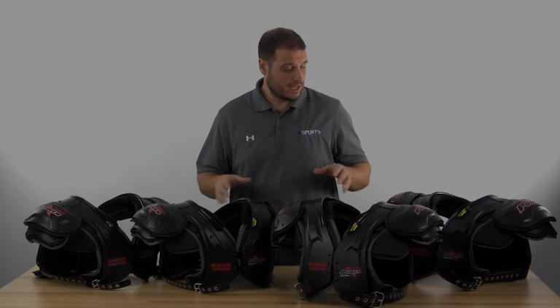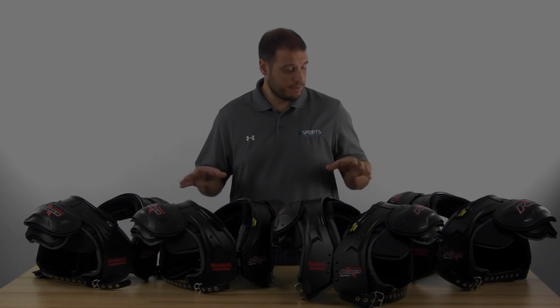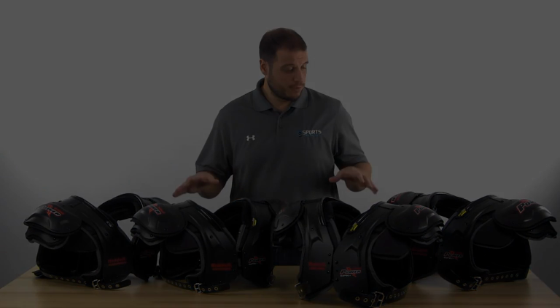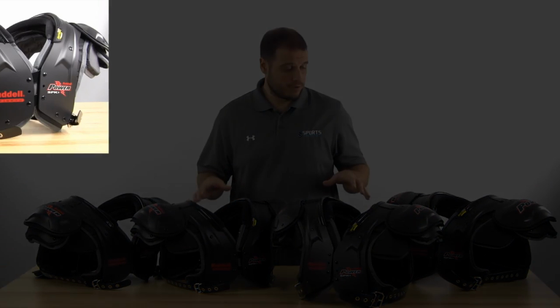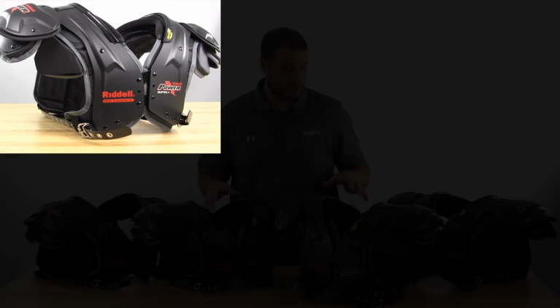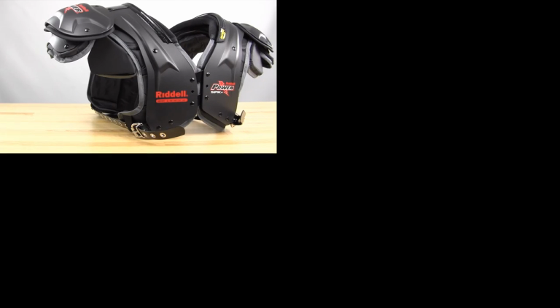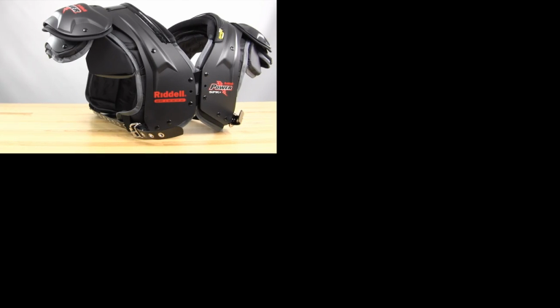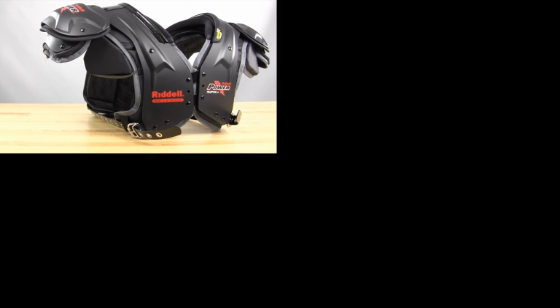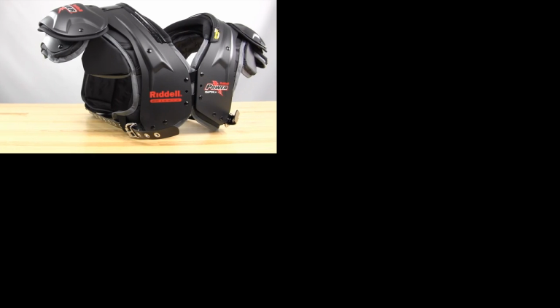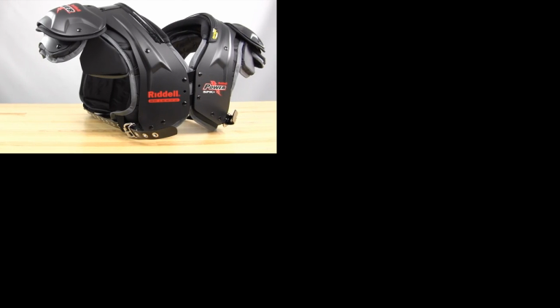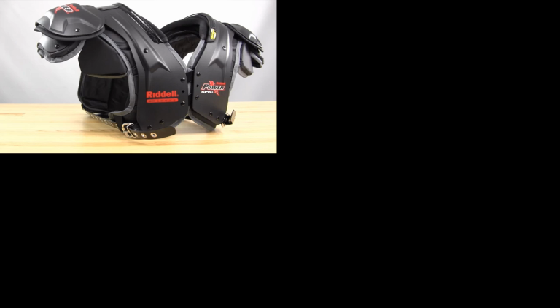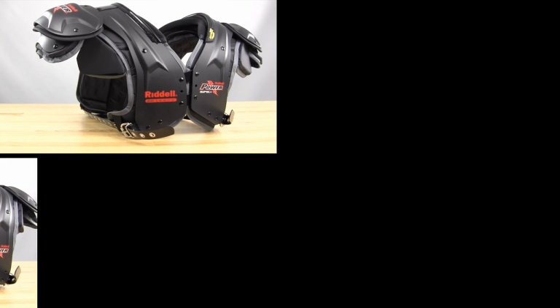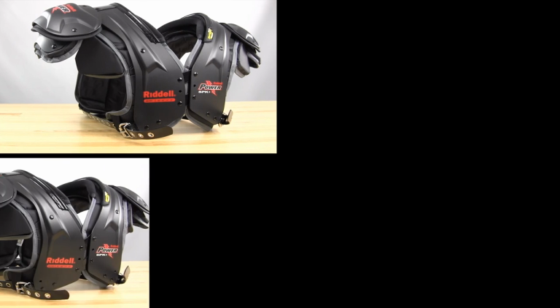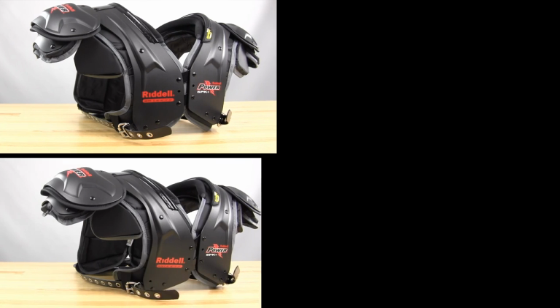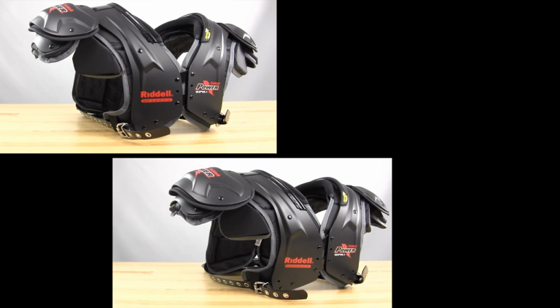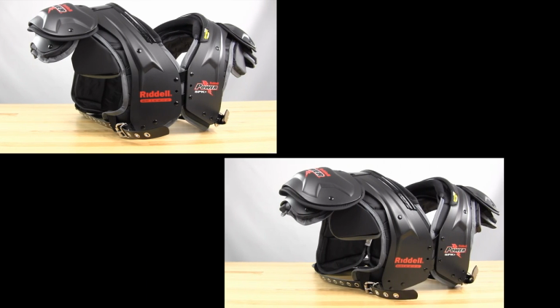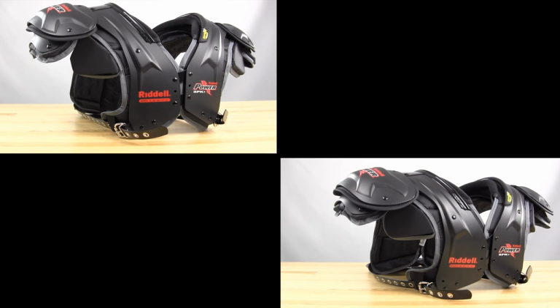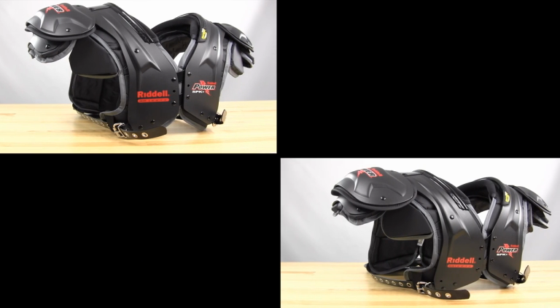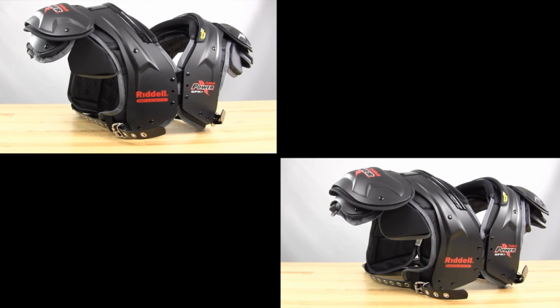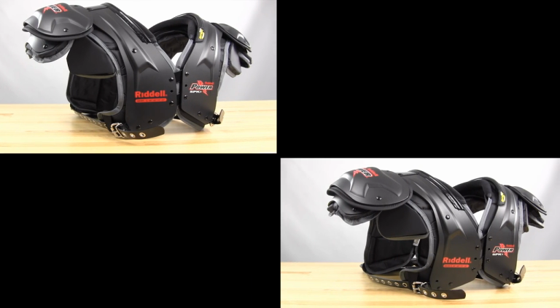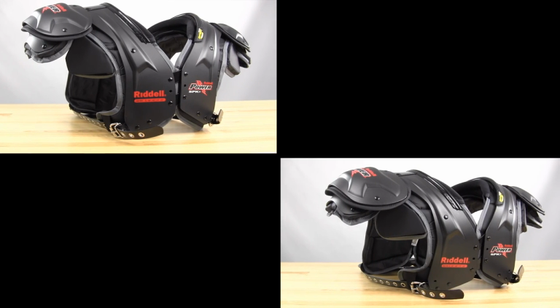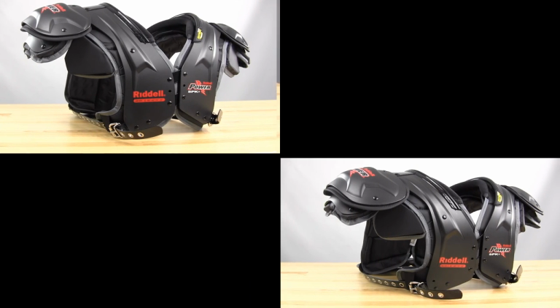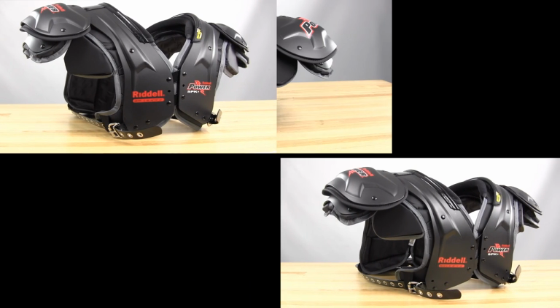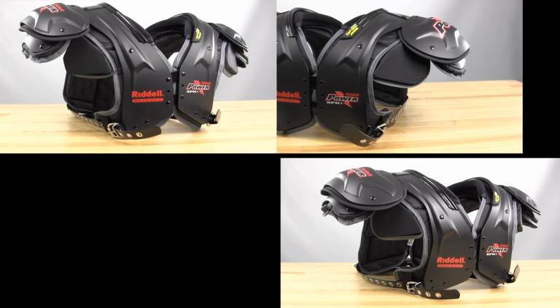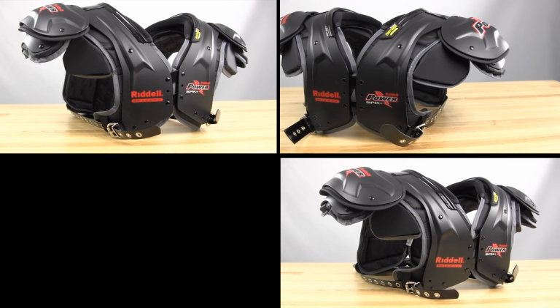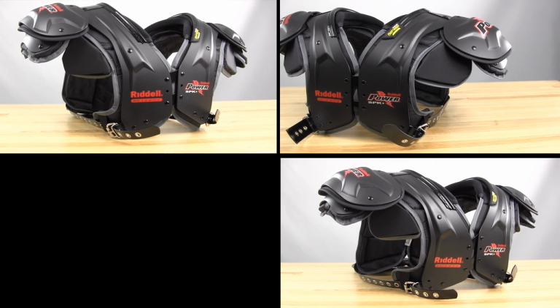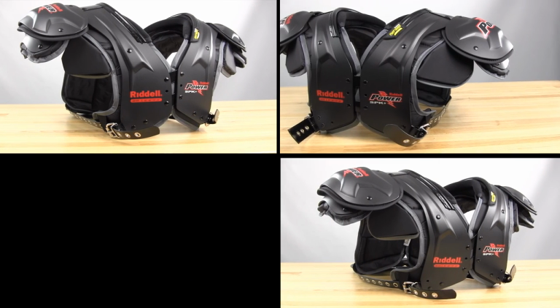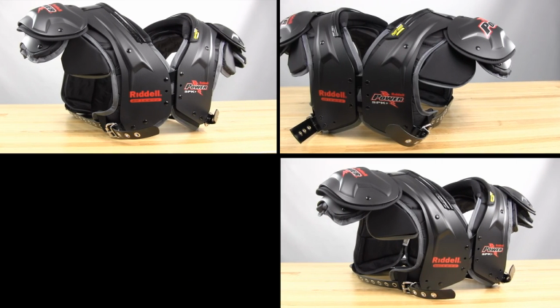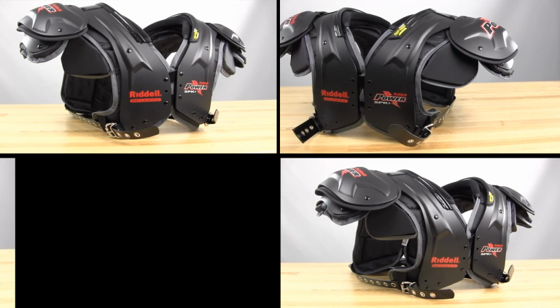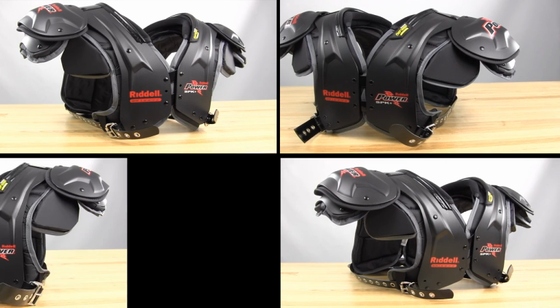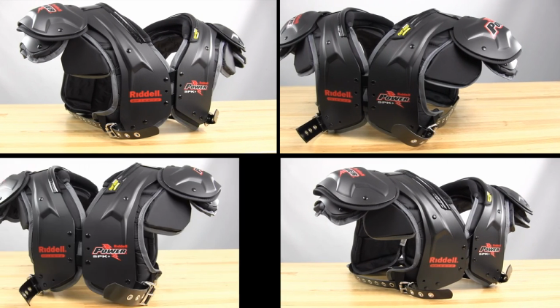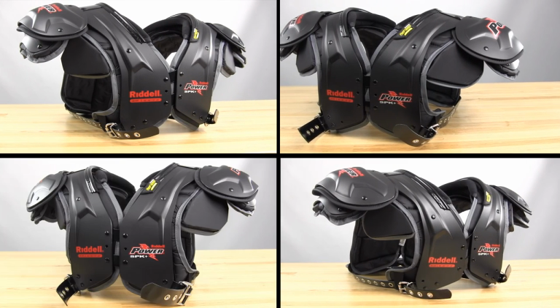They come in four versions: a quarterback/wide receiver, running back/defensive back, fullback/linebacker, and then lineman pads.